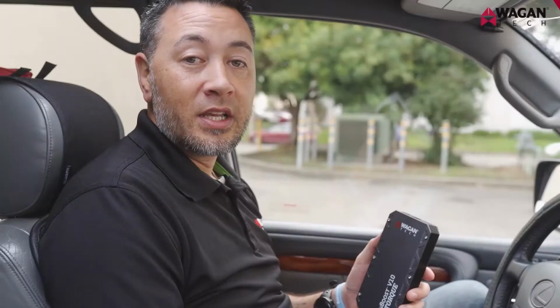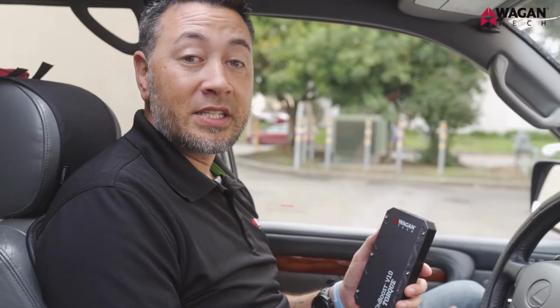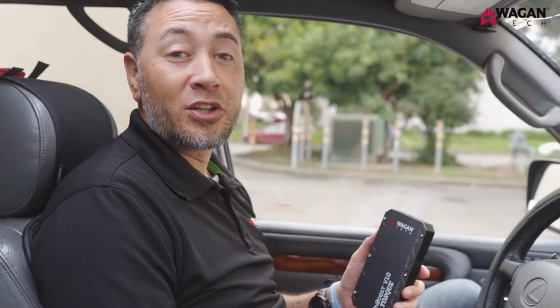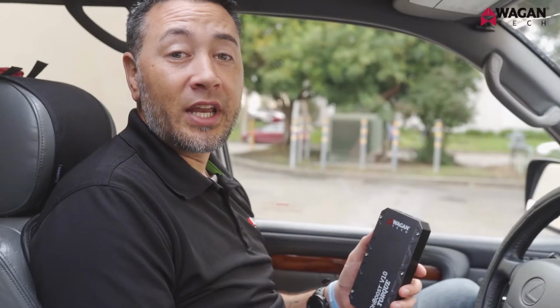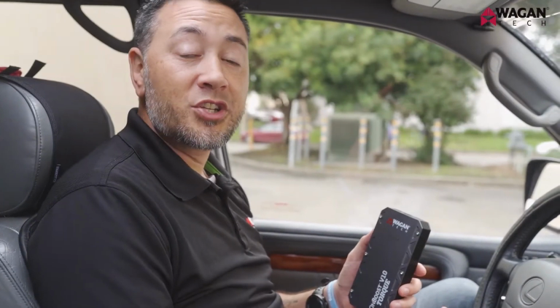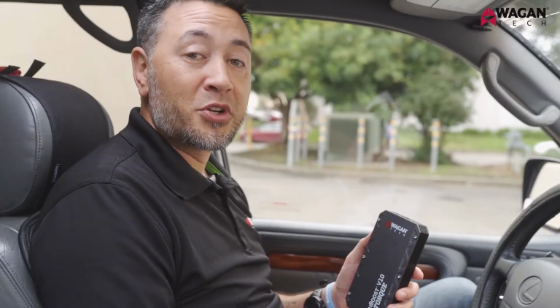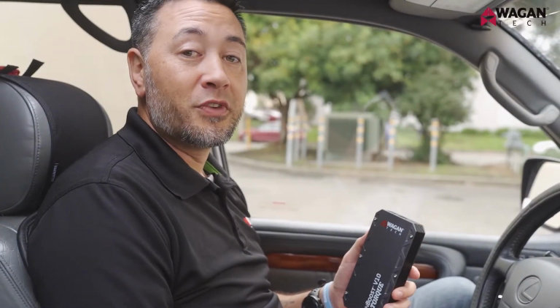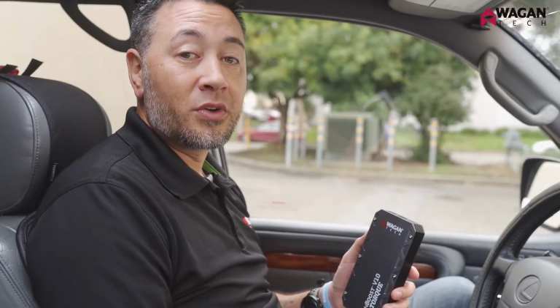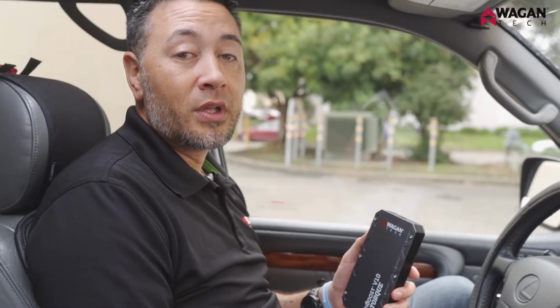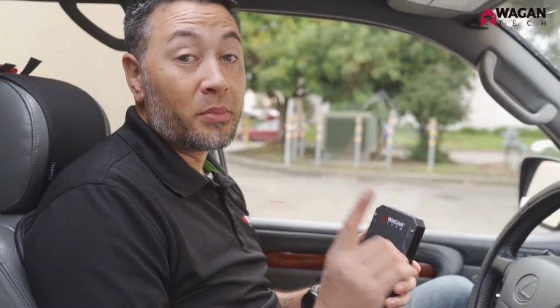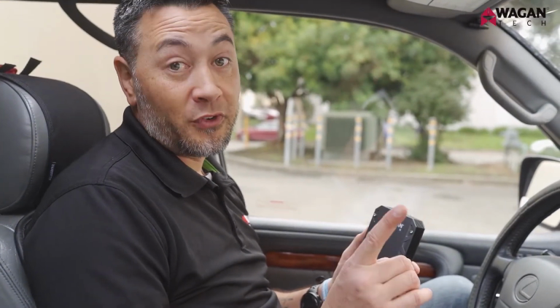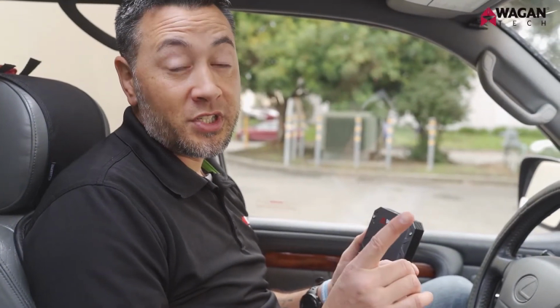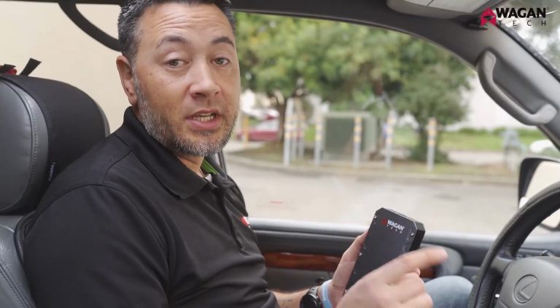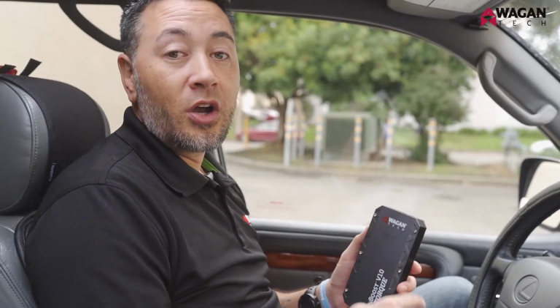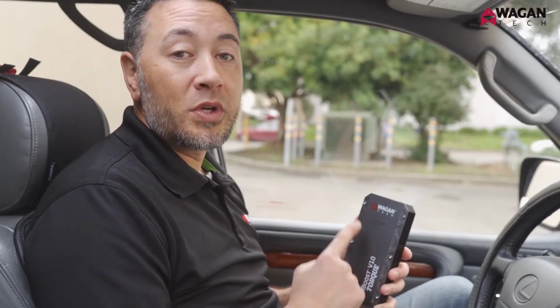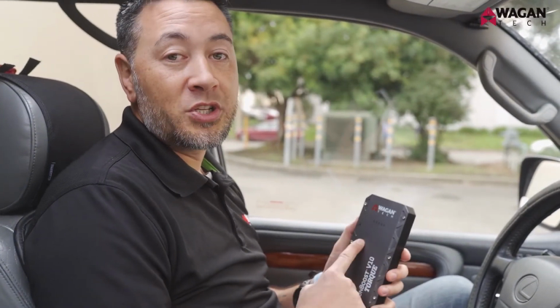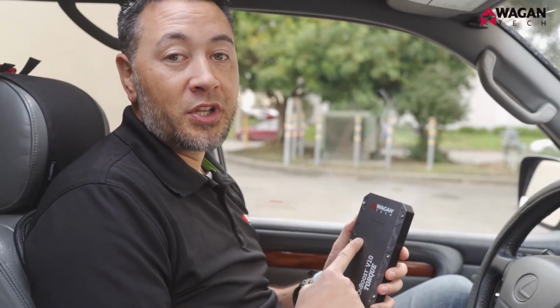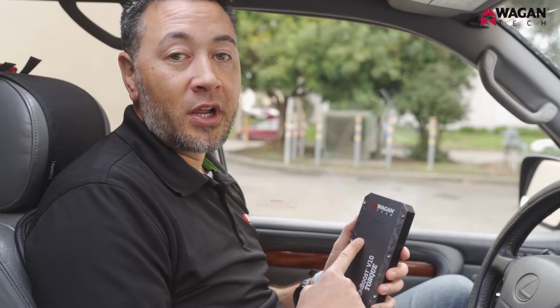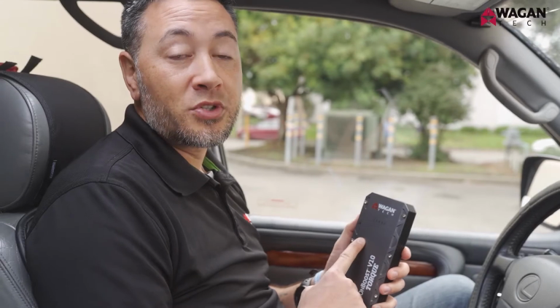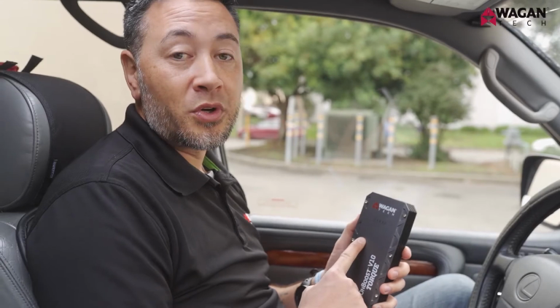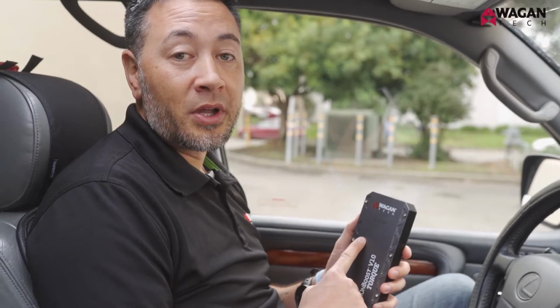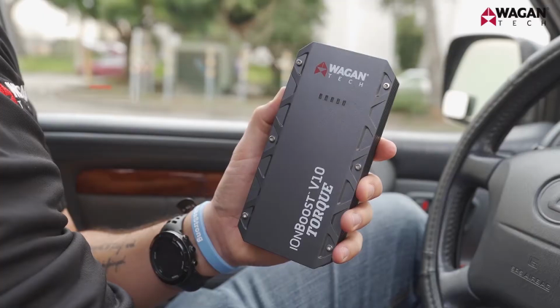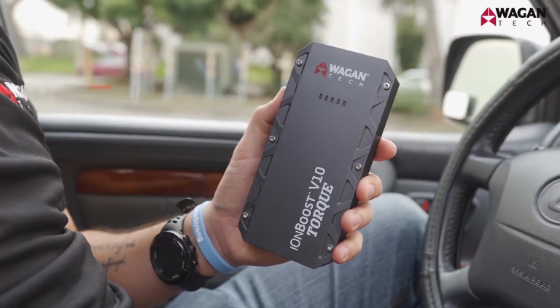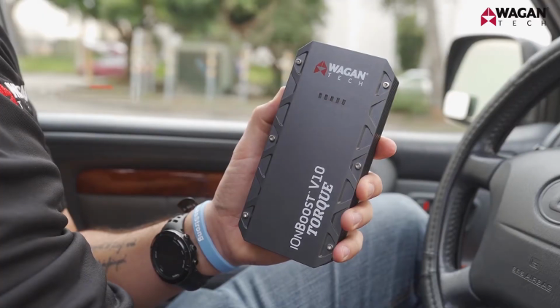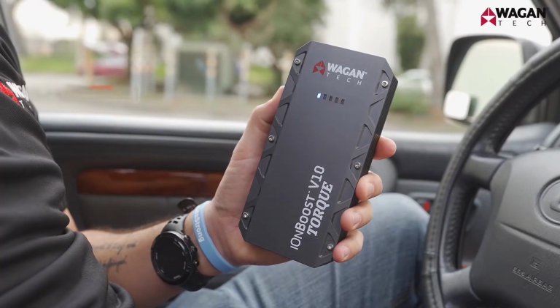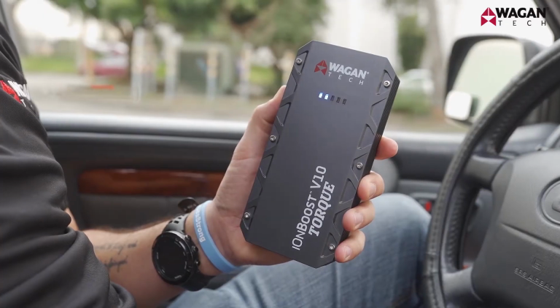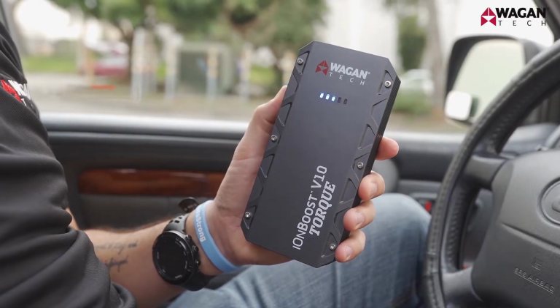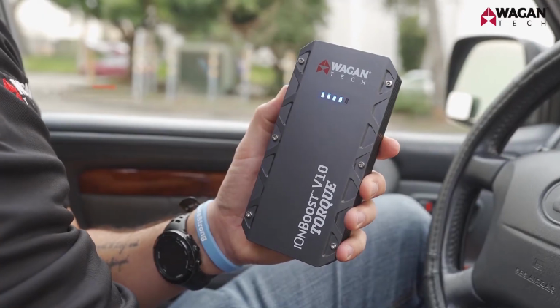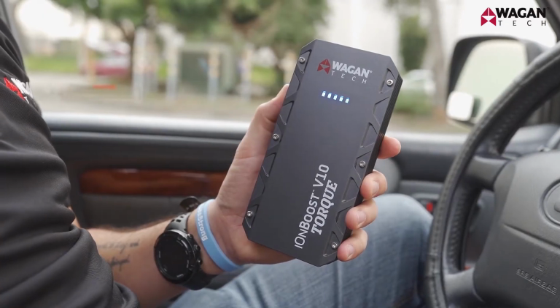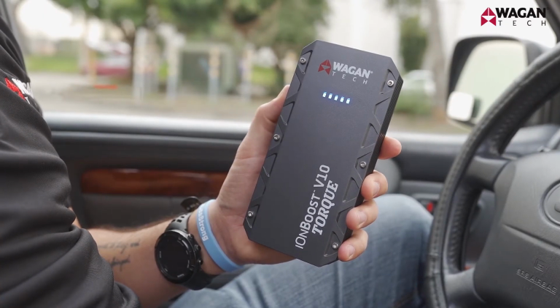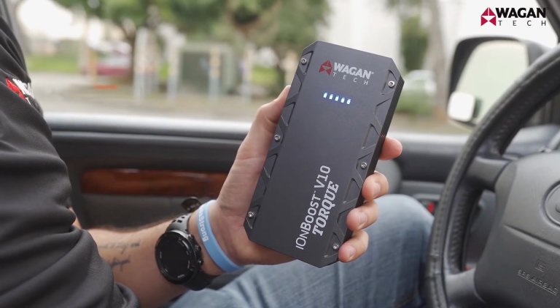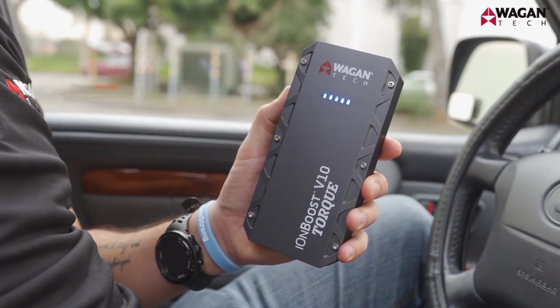Let's take a look at how to jumpstart your vehicle, but first always make sure that your IonBoost Torque model is fully charged prior to jumpstarting.